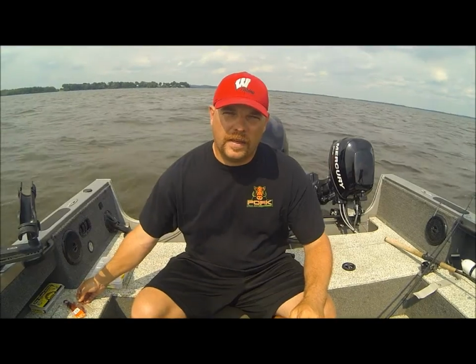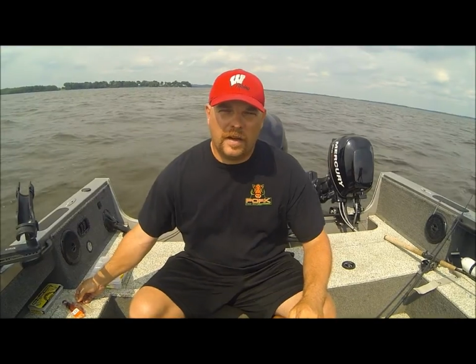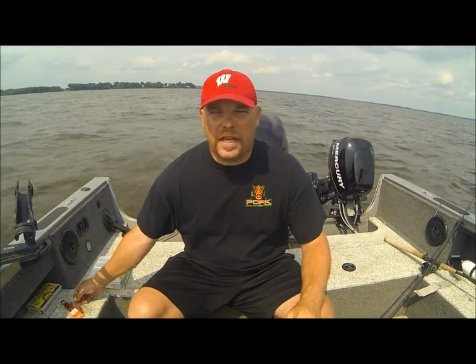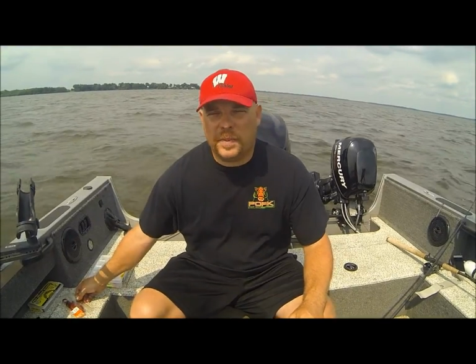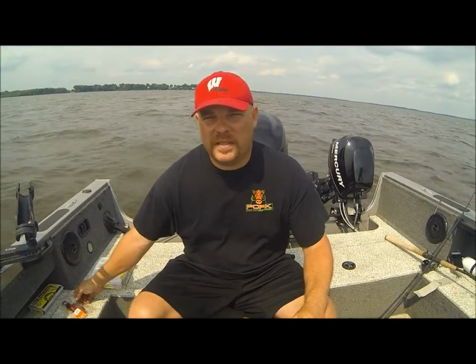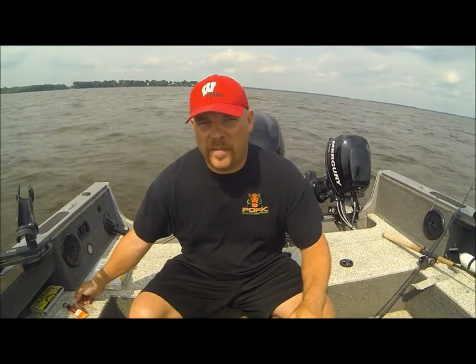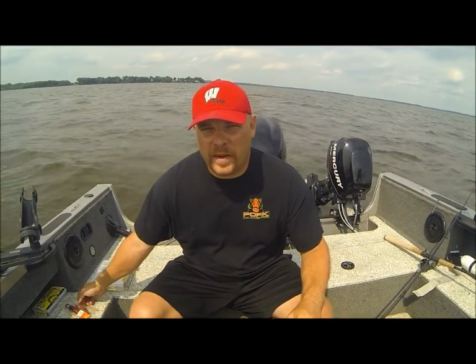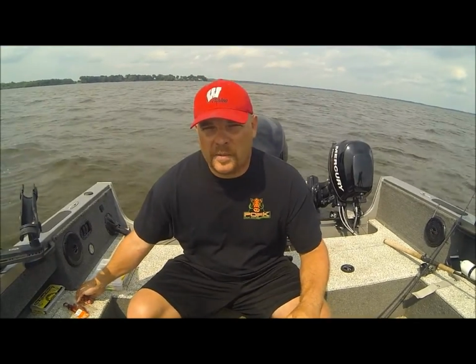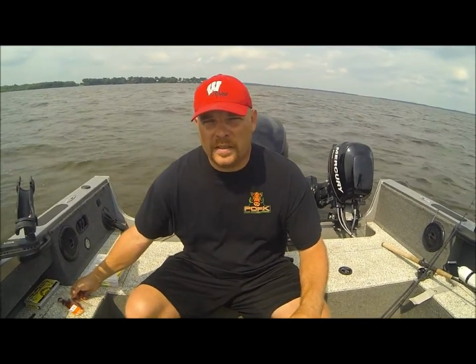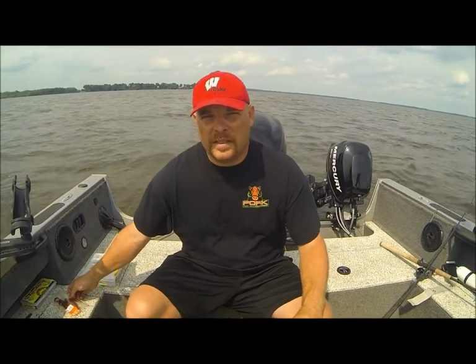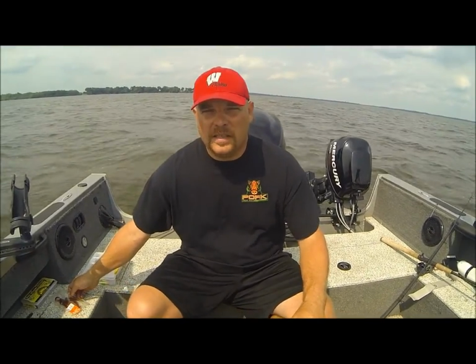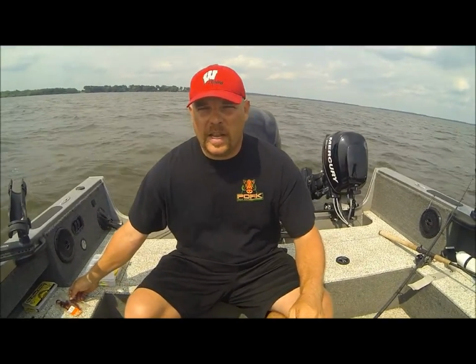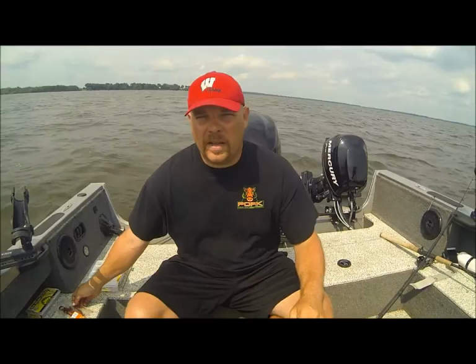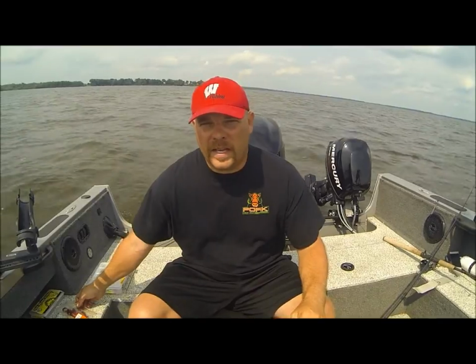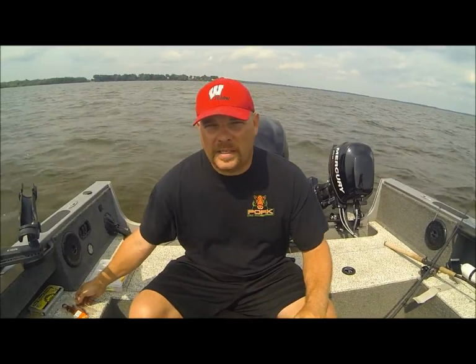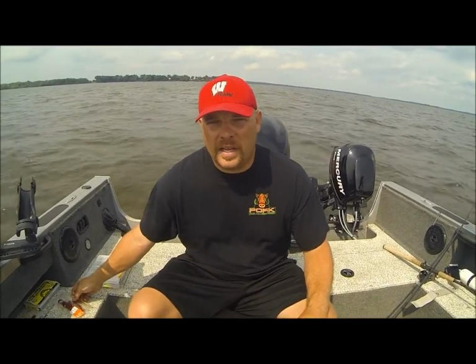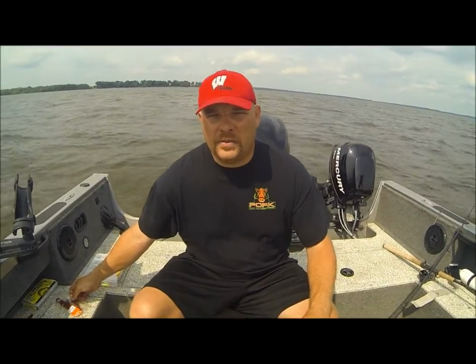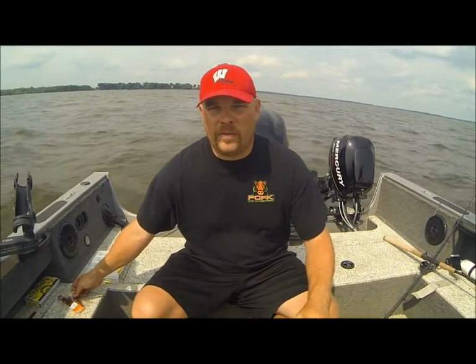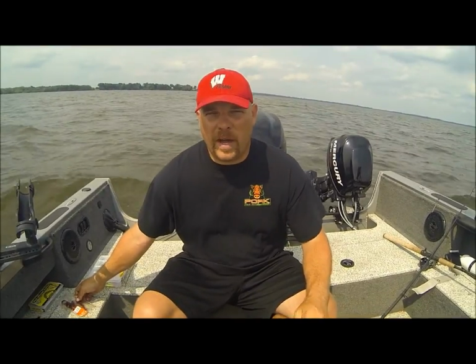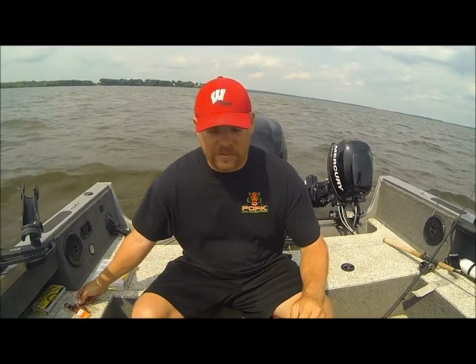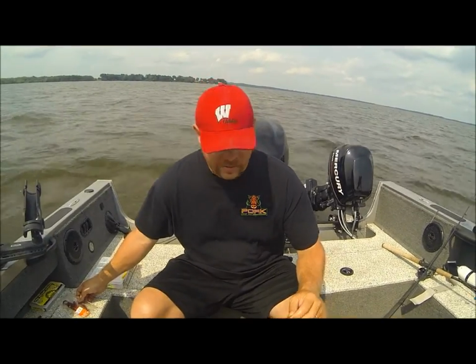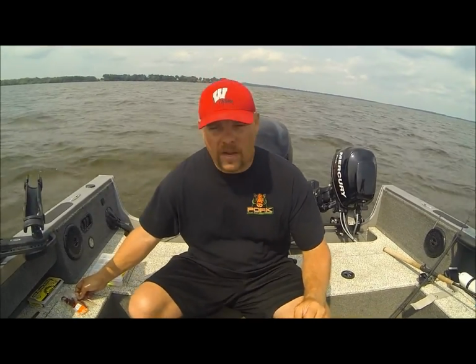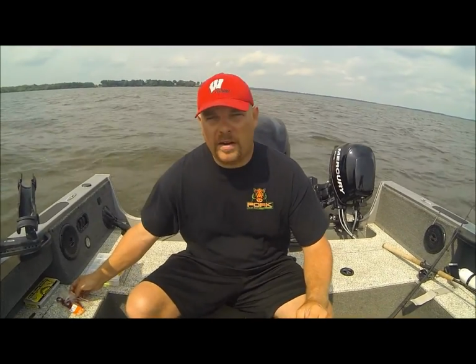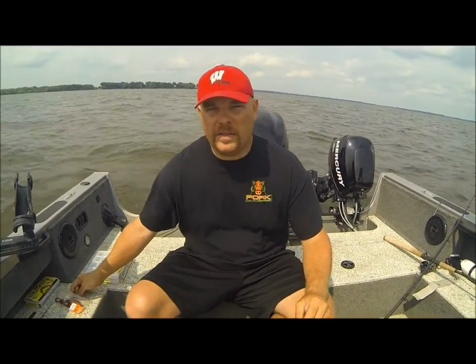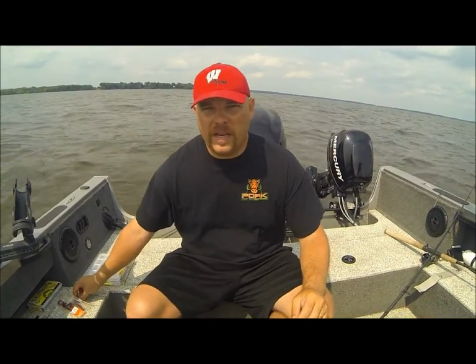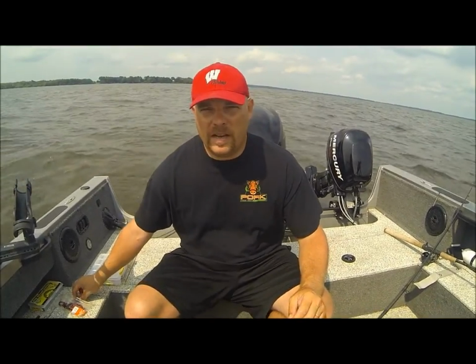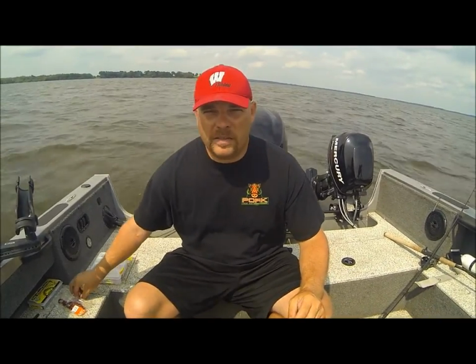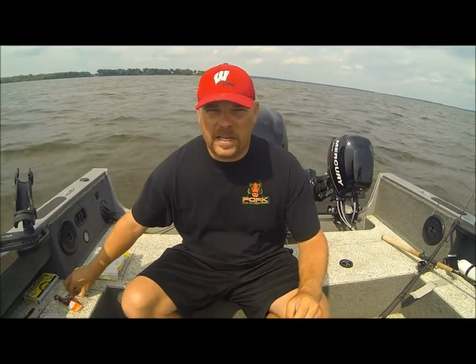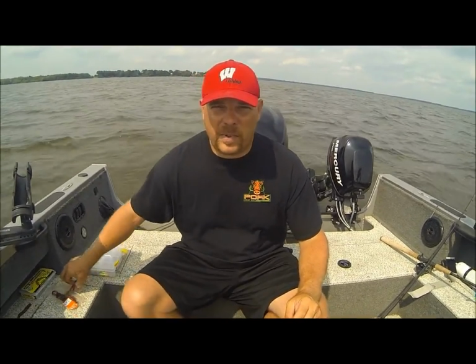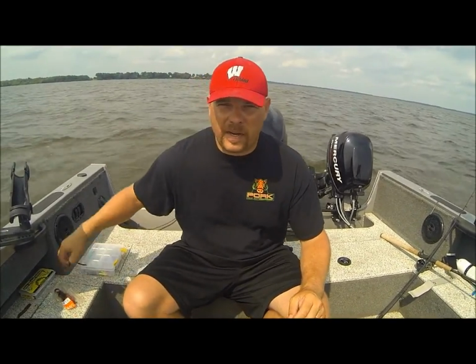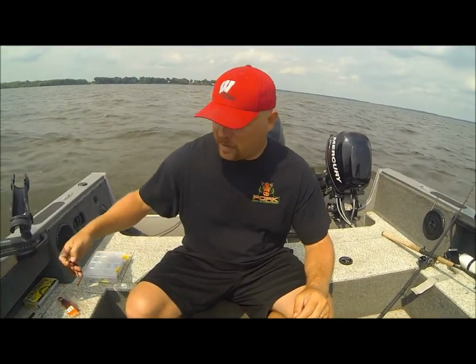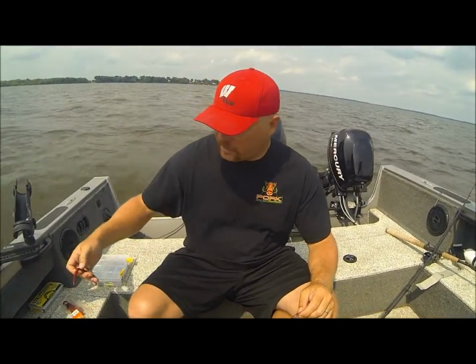Uncle Josh Pro Staff member Adam Walton here. Today we're on Lake Koshkana trolling for walleyes using crawler harnesses and Uncle Josh pork night crawlers.